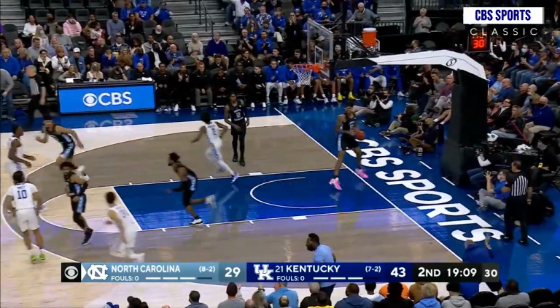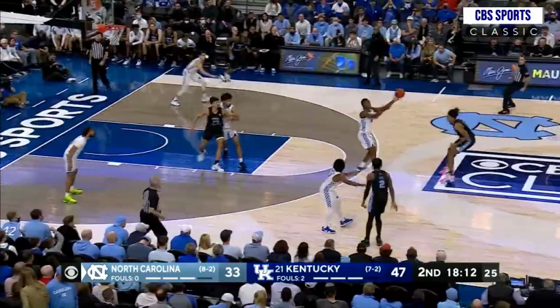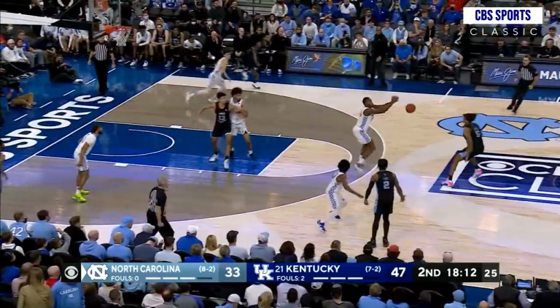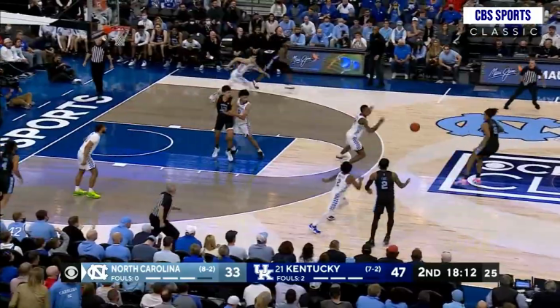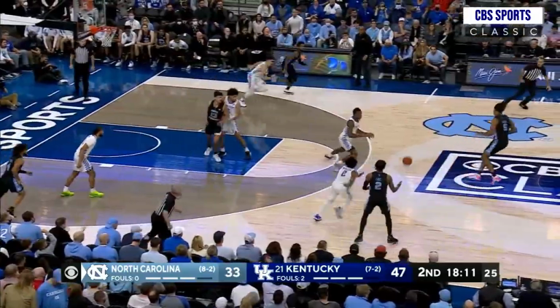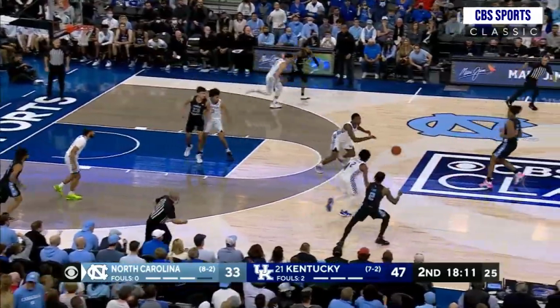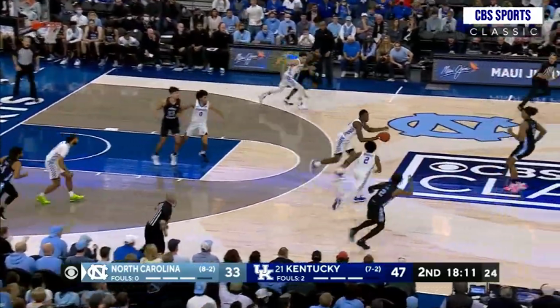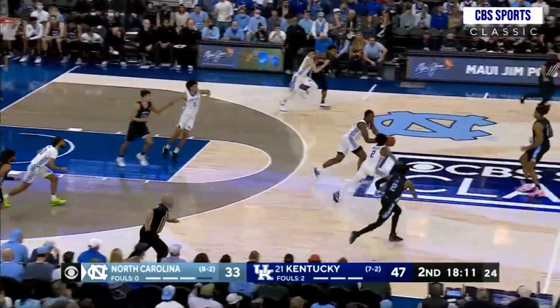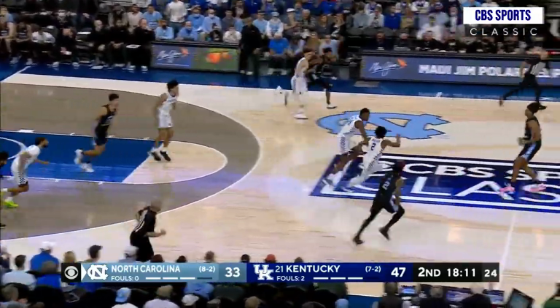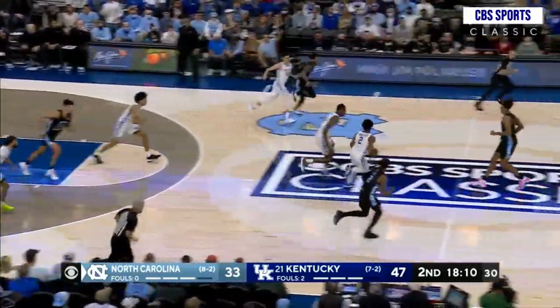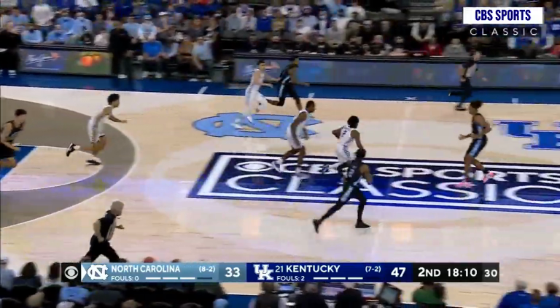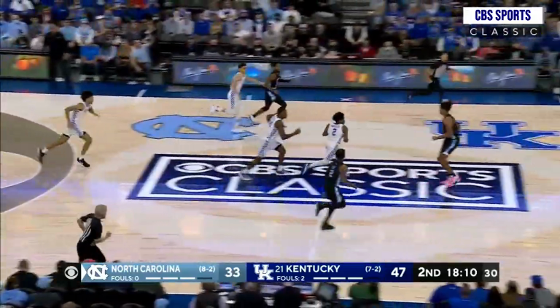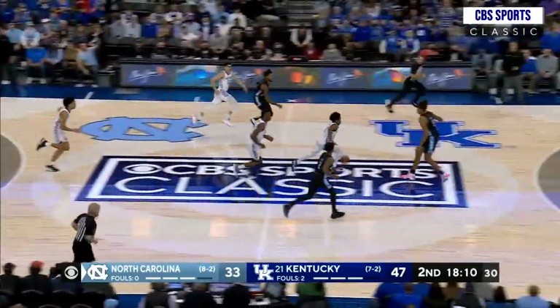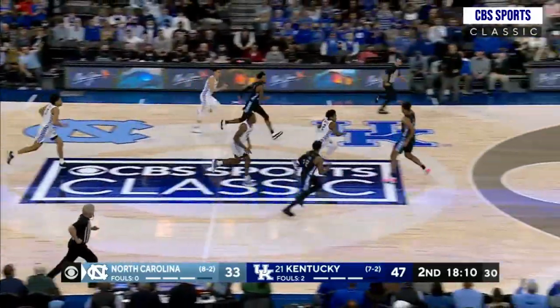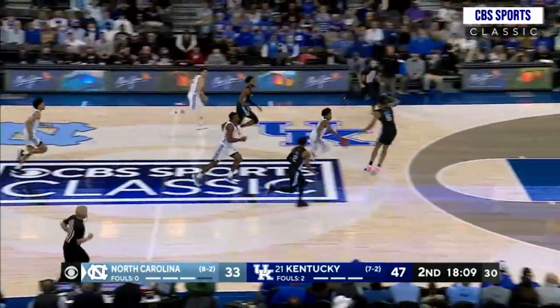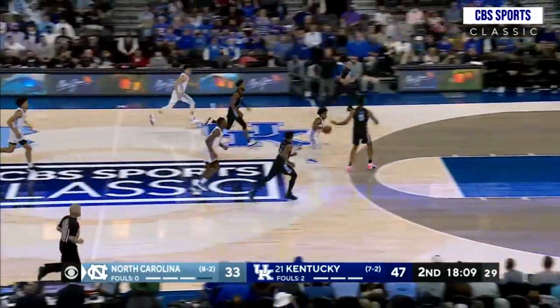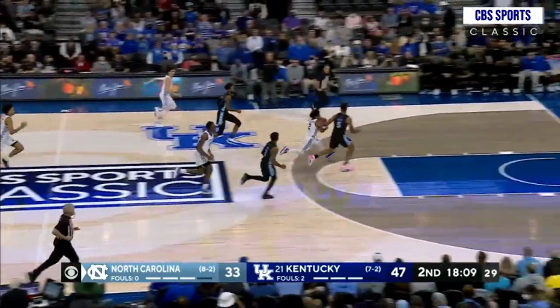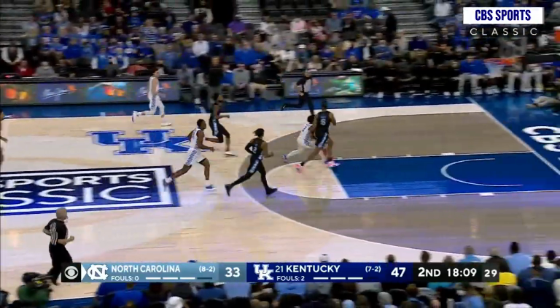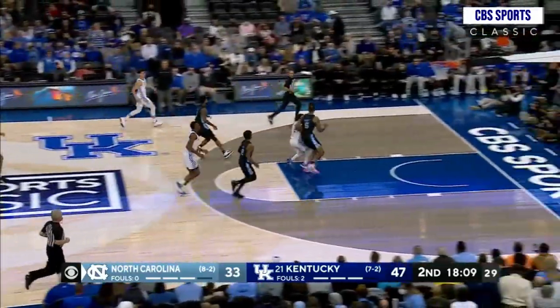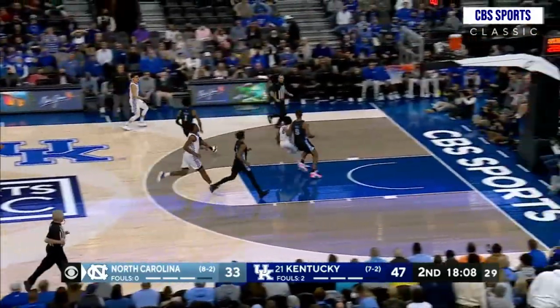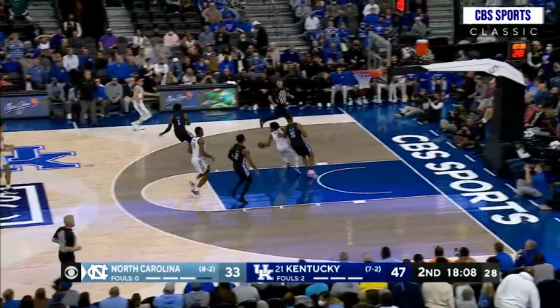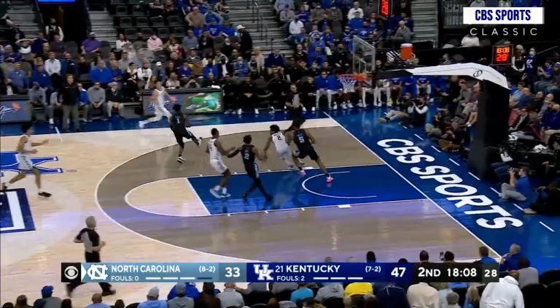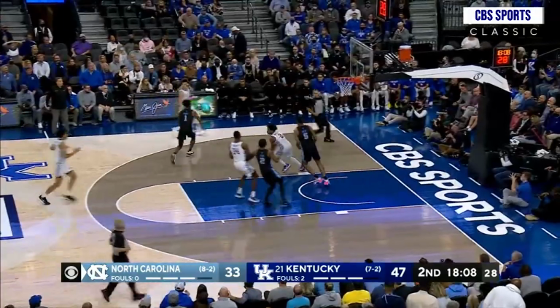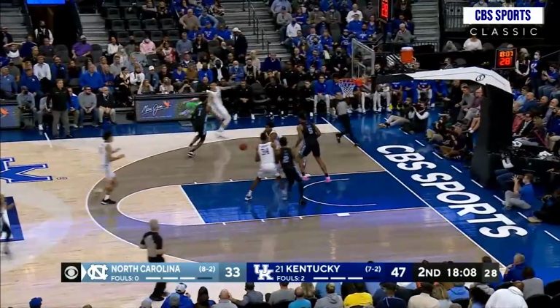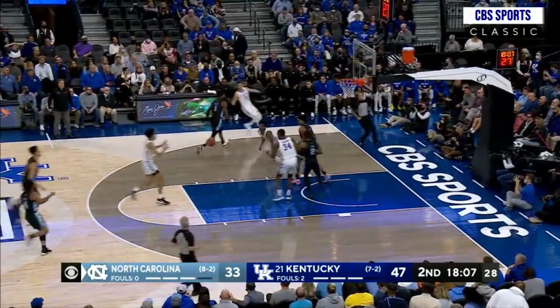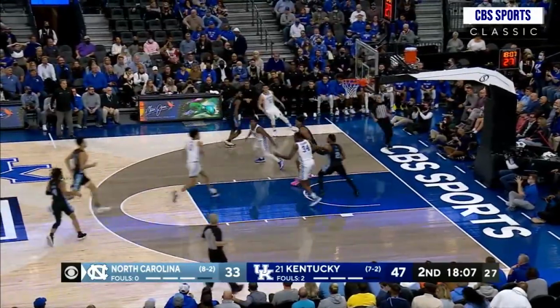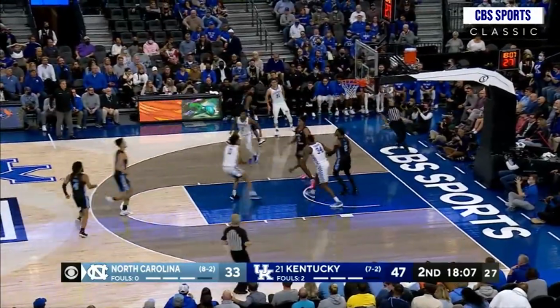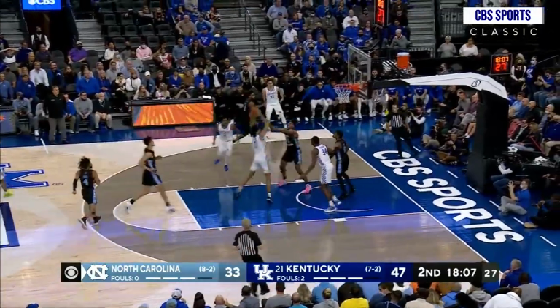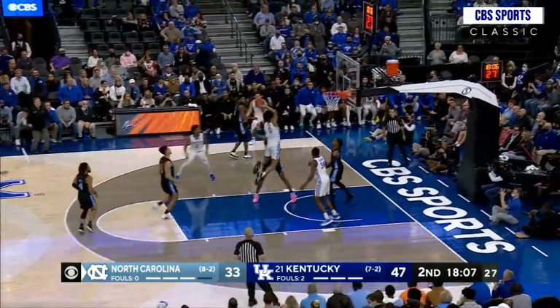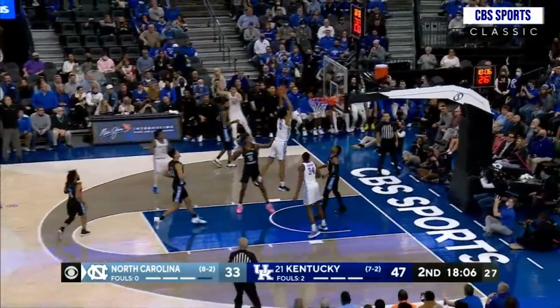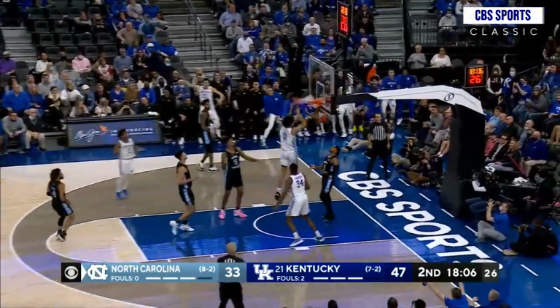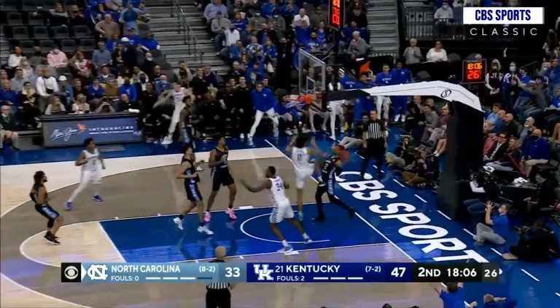Found a steal for Kentucky. Wheeler down the middle of the floor, gets into the lane, shovels to Toppin for the slam.